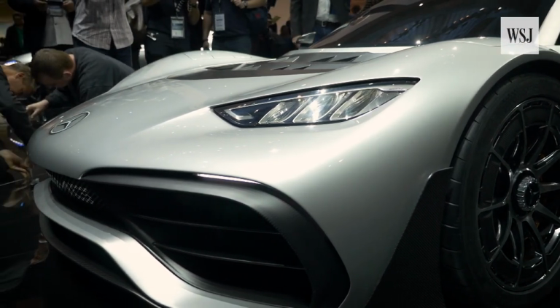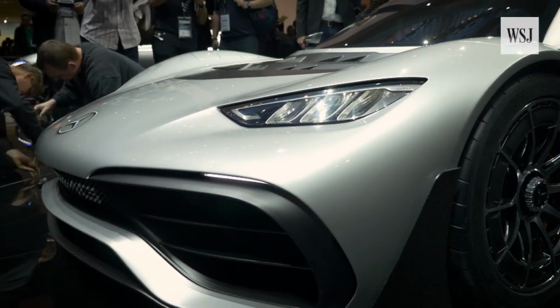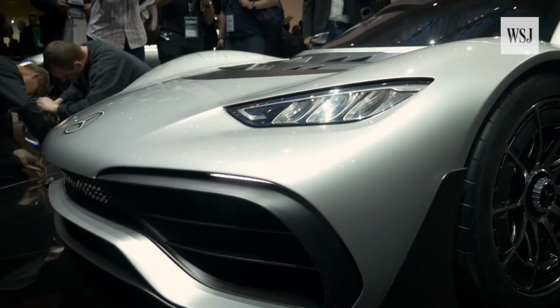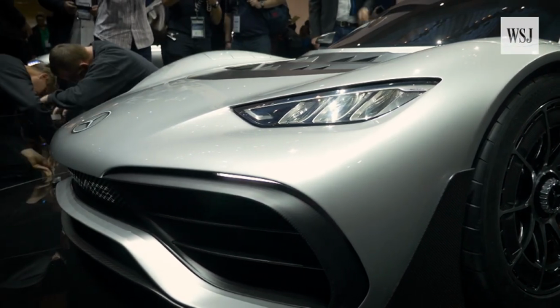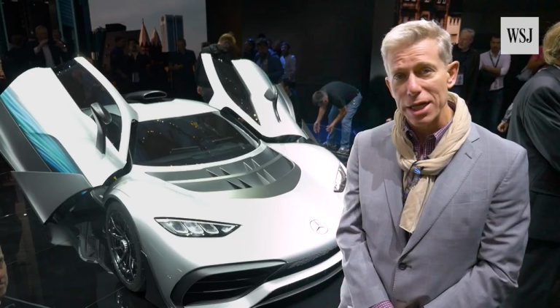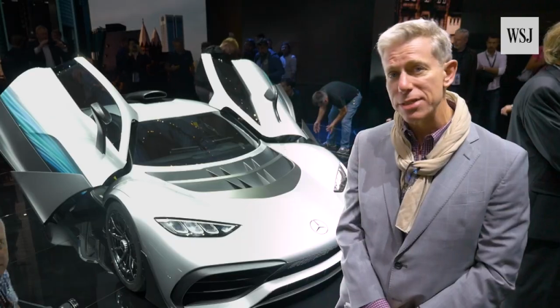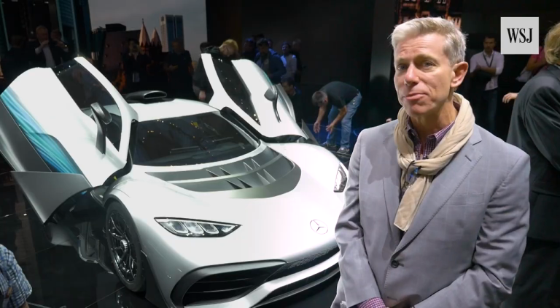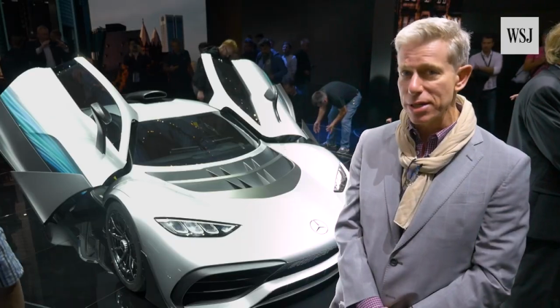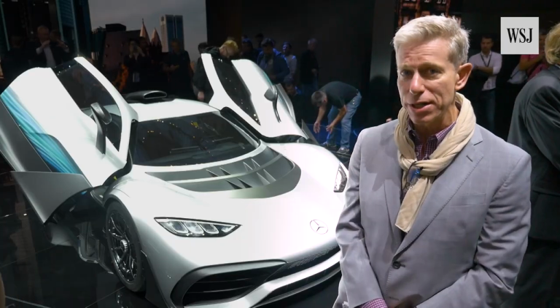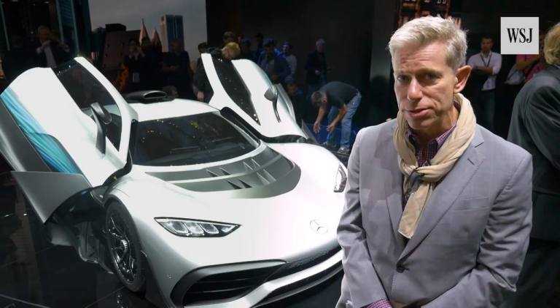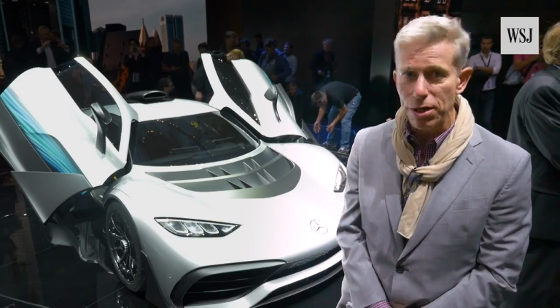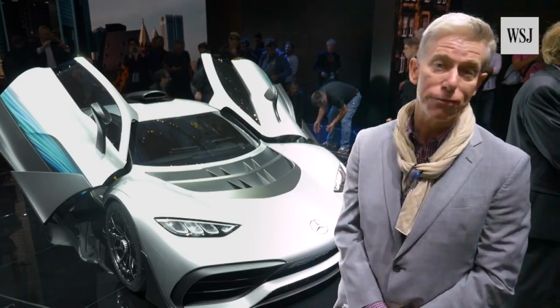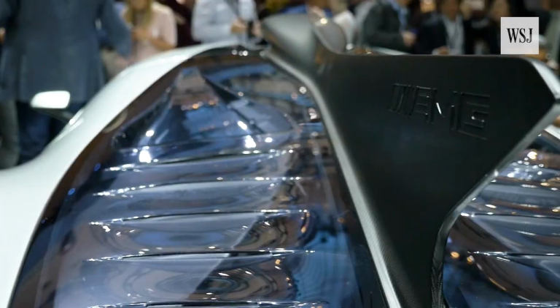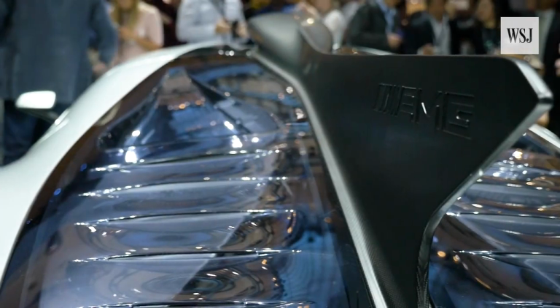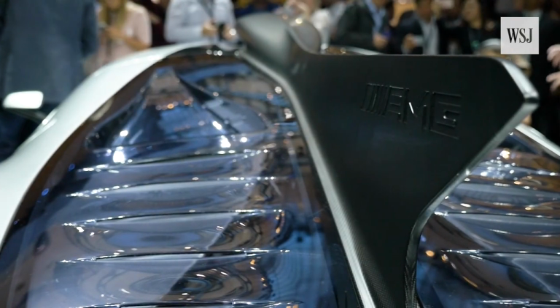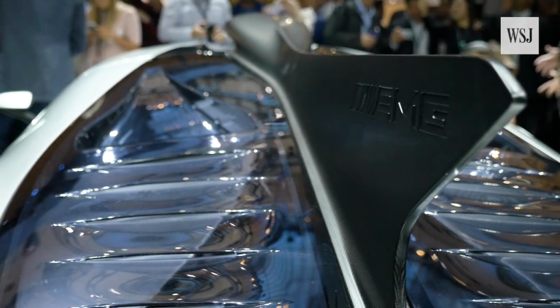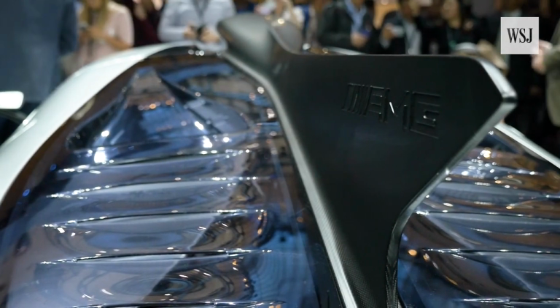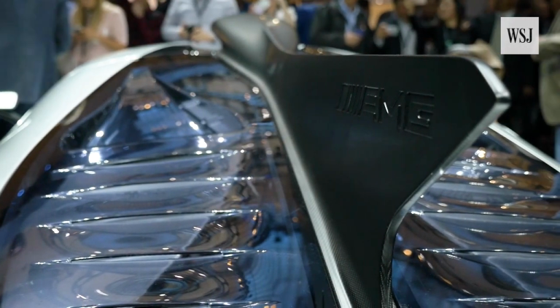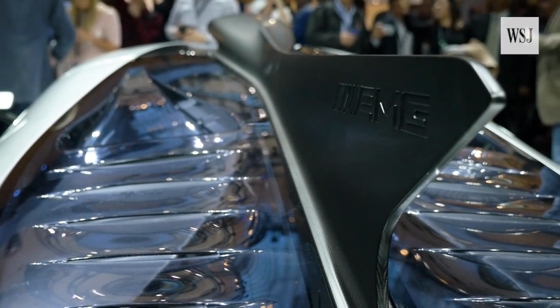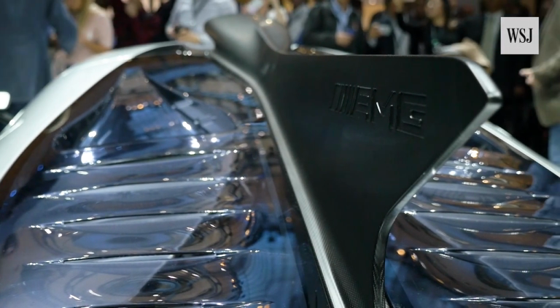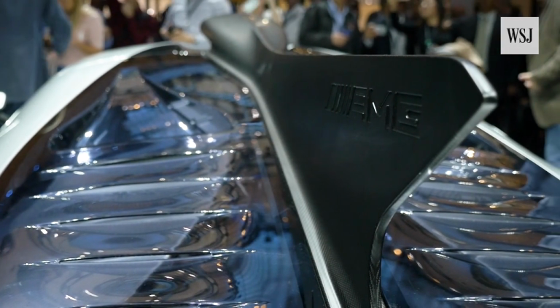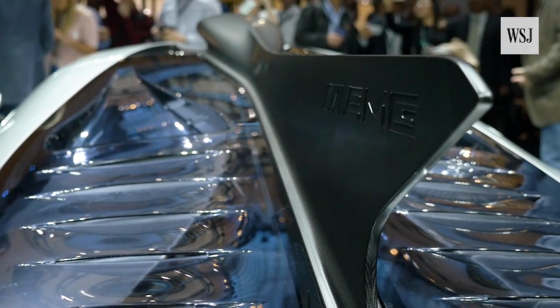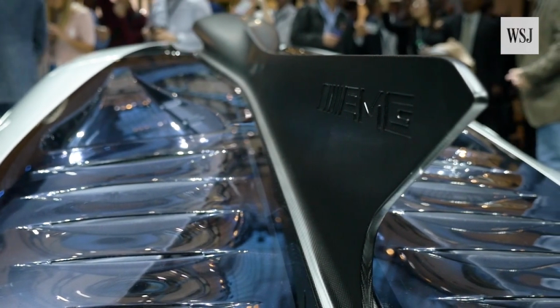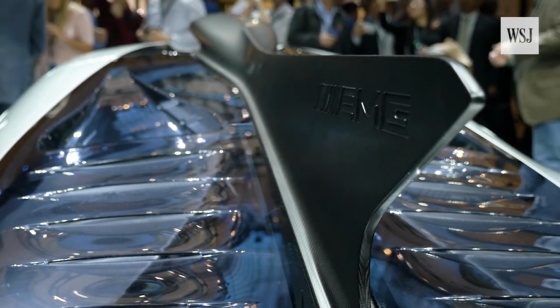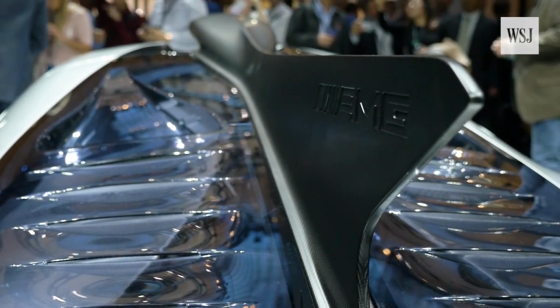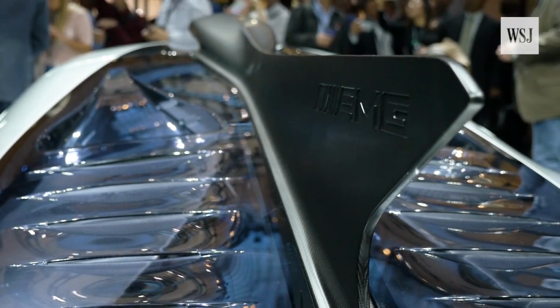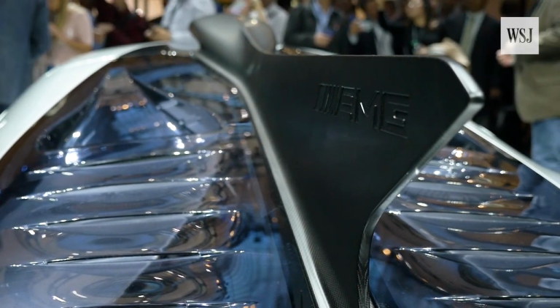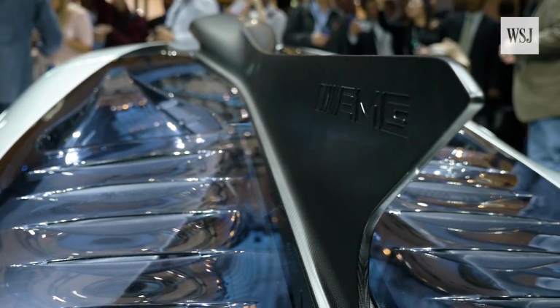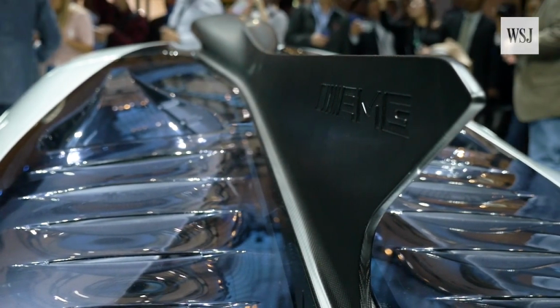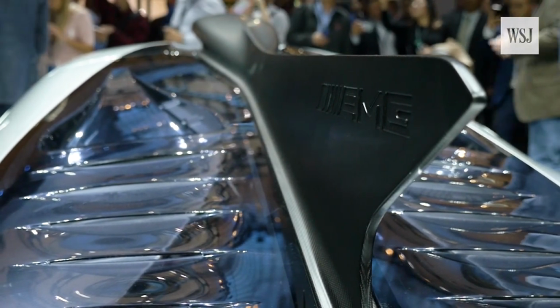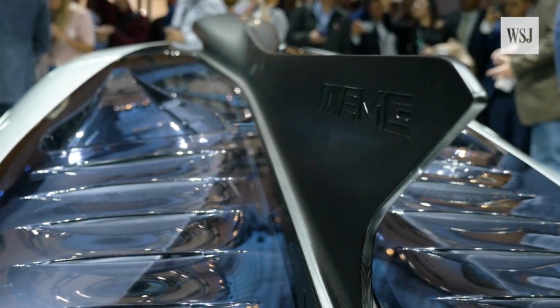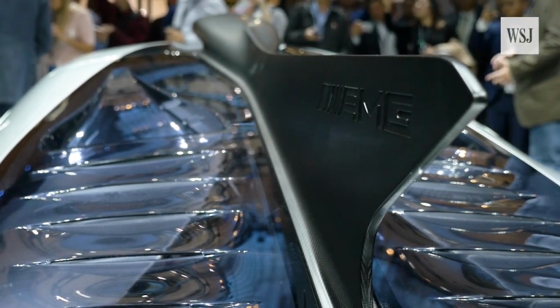You'll also notice that it has some of the conventions of Formula One, including the fin. The car sort of looks like it needs to be scaled like a fish.